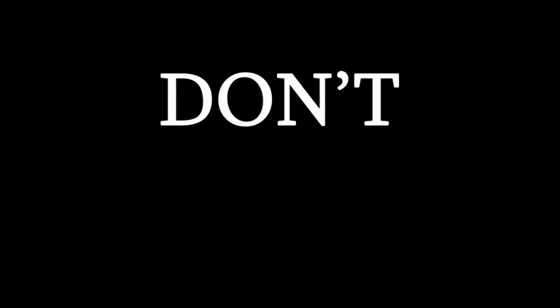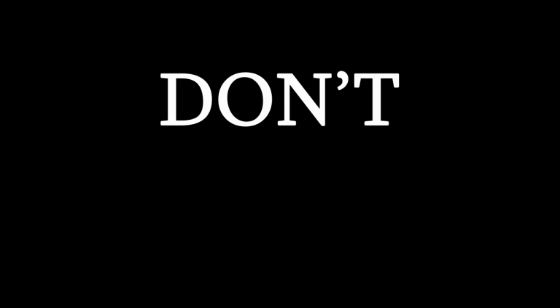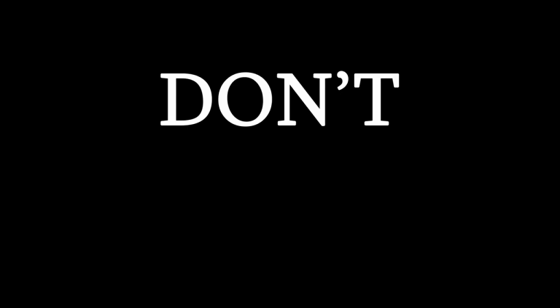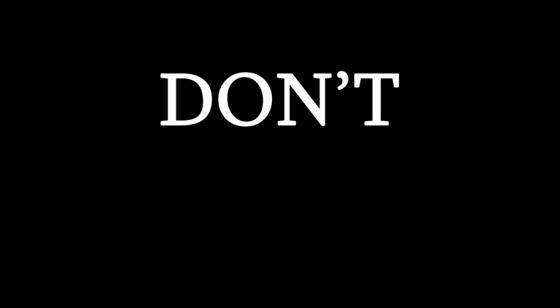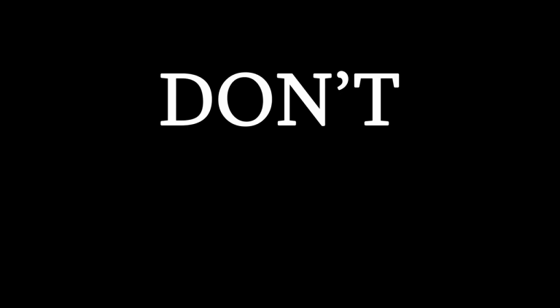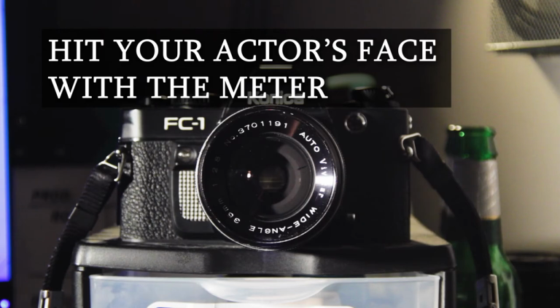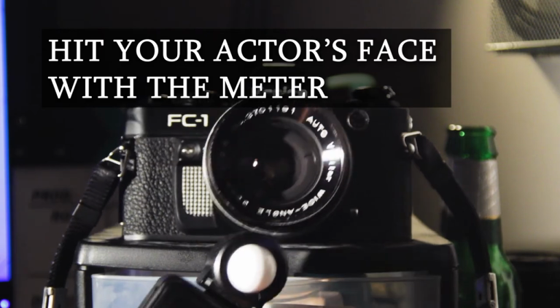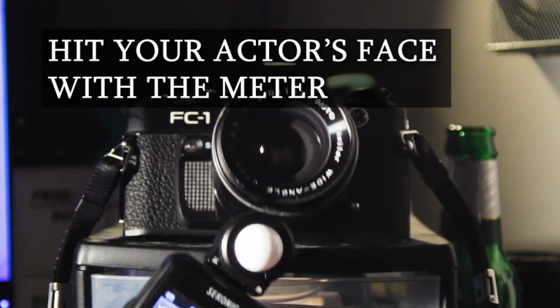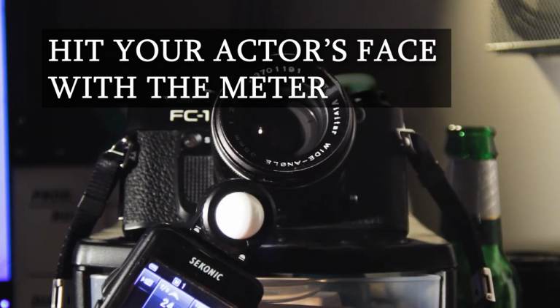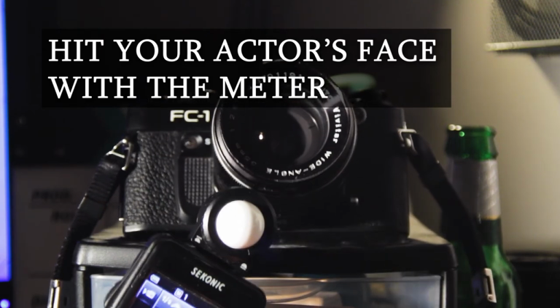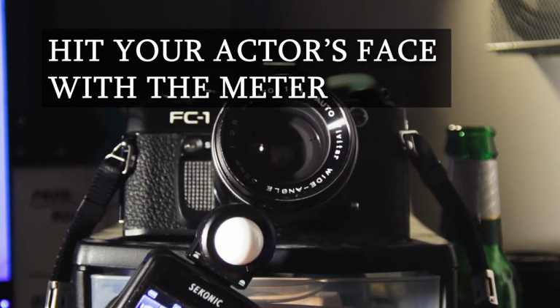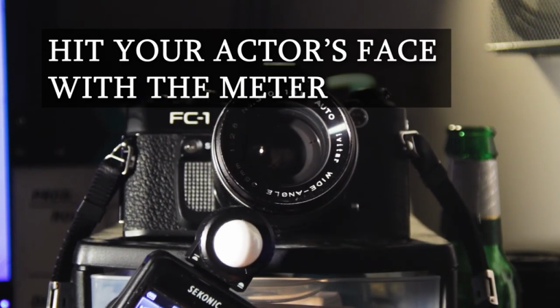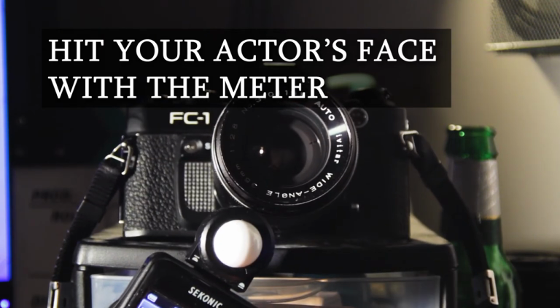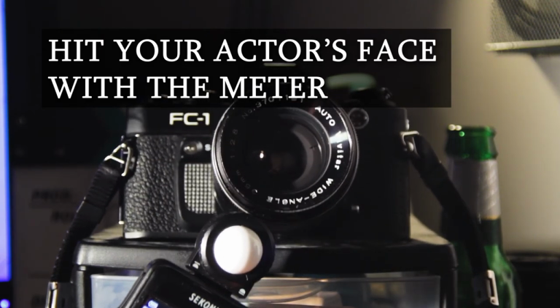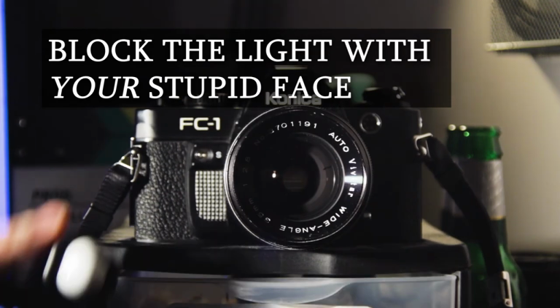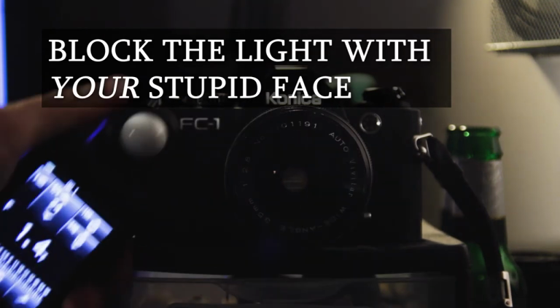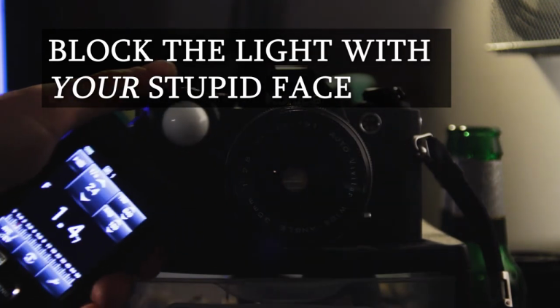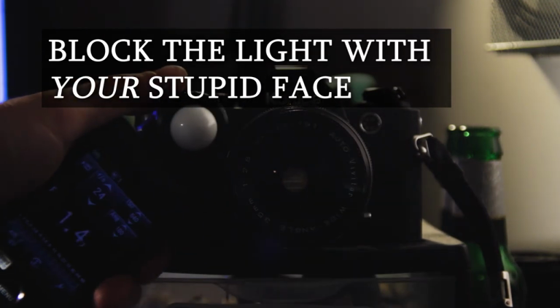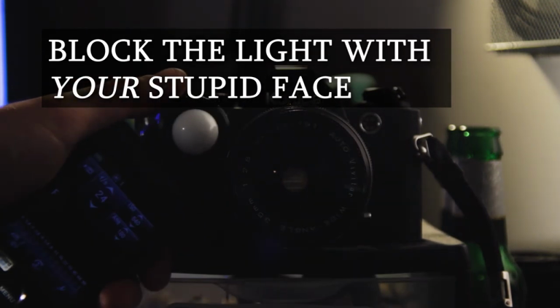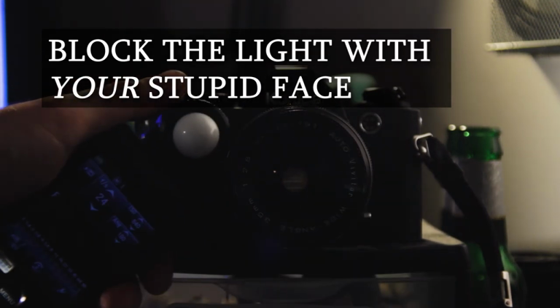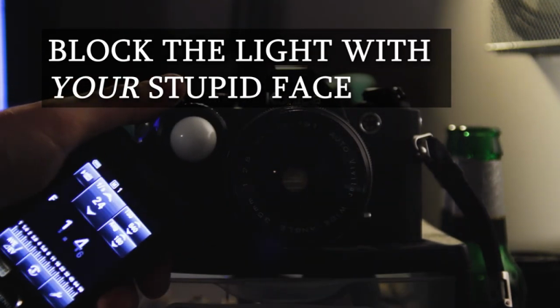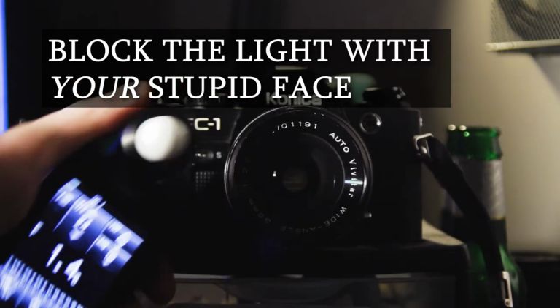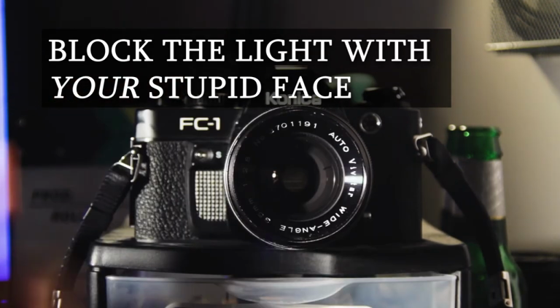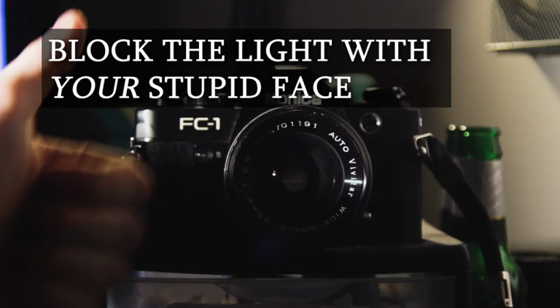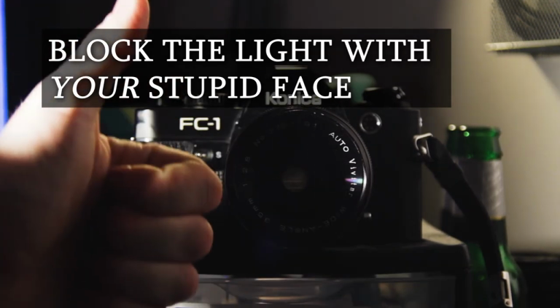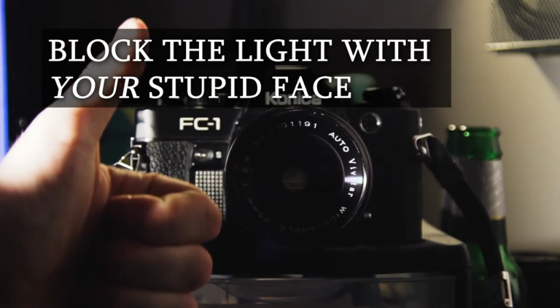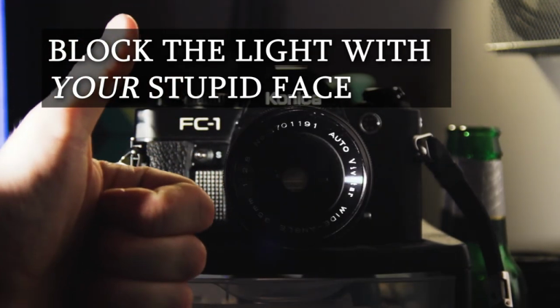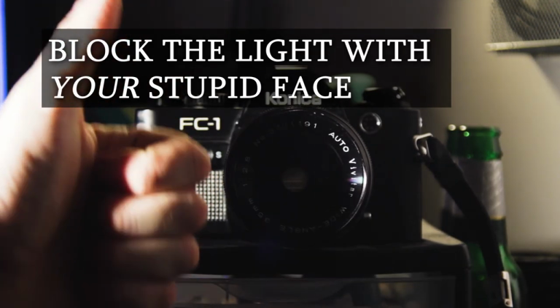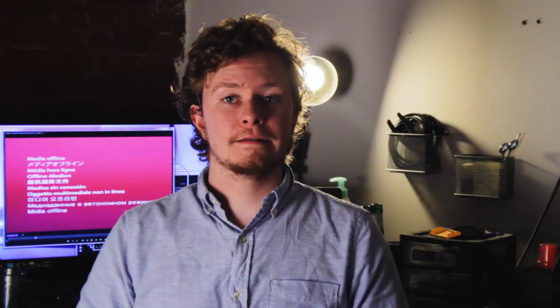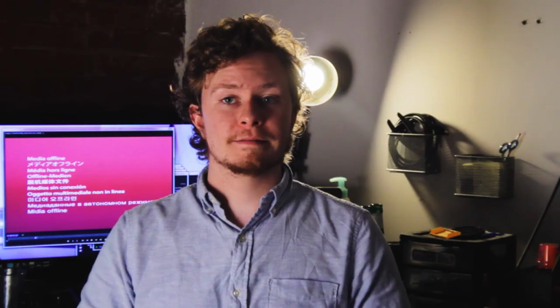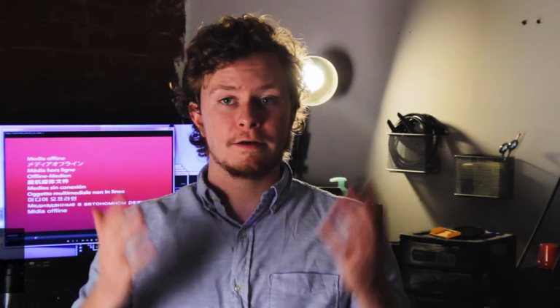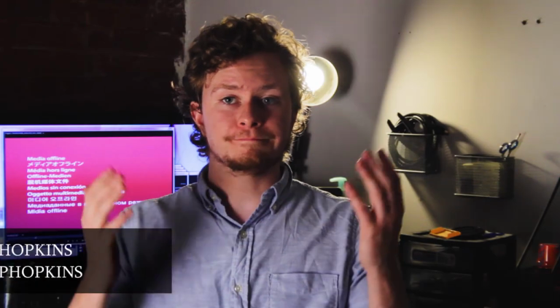Don't: hit your actor's face with the meter. Don't block the light with your face. And that's about it.